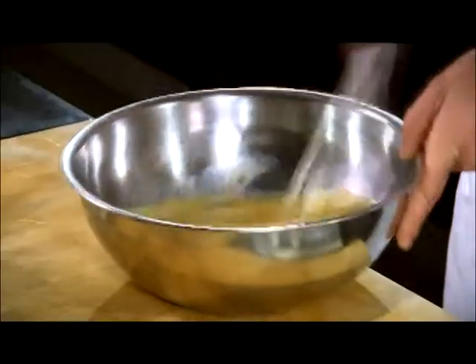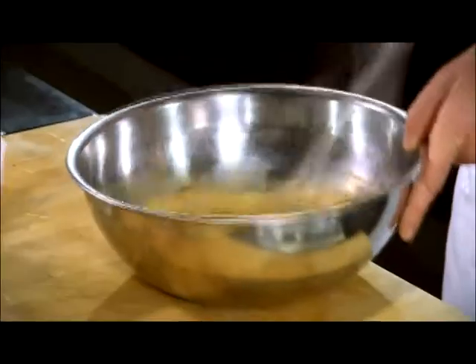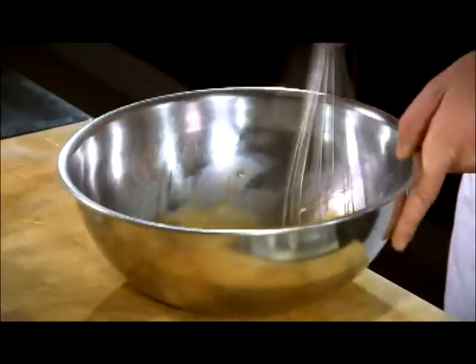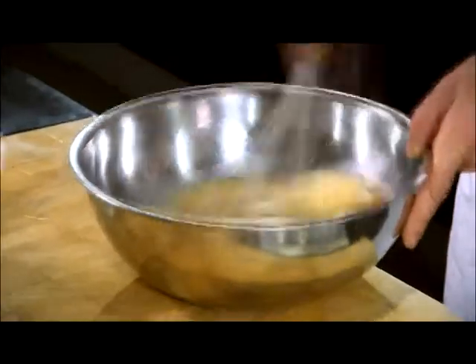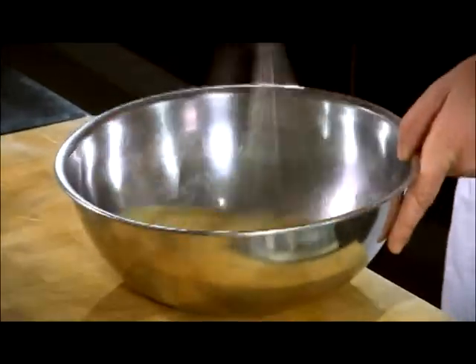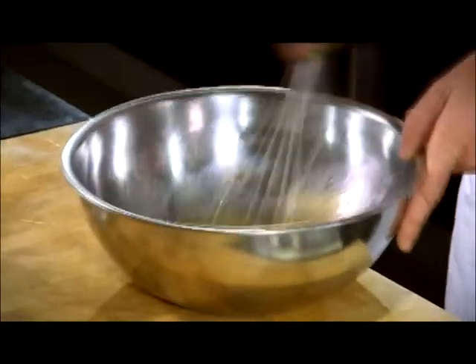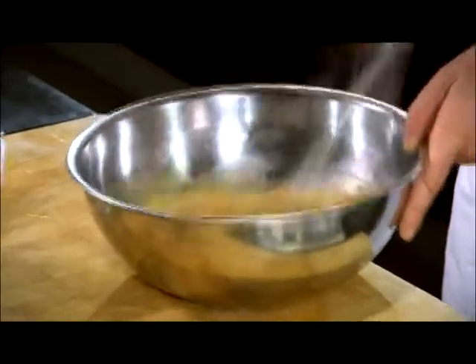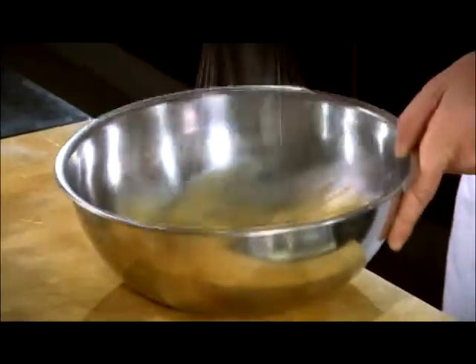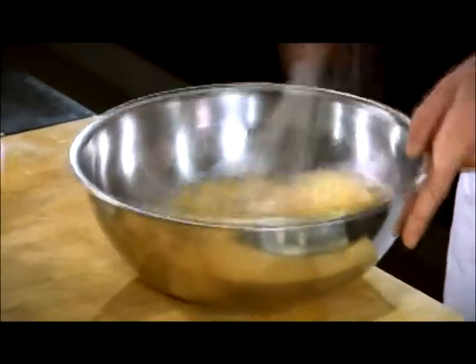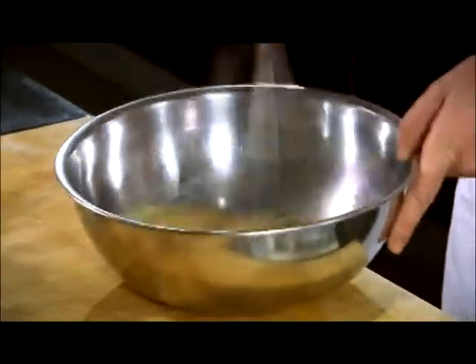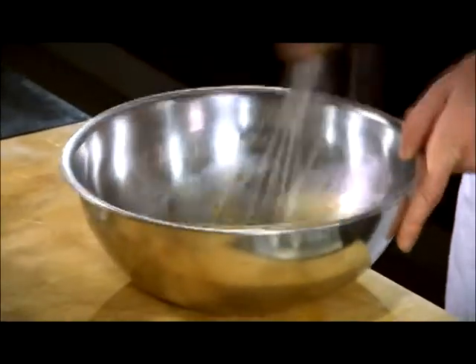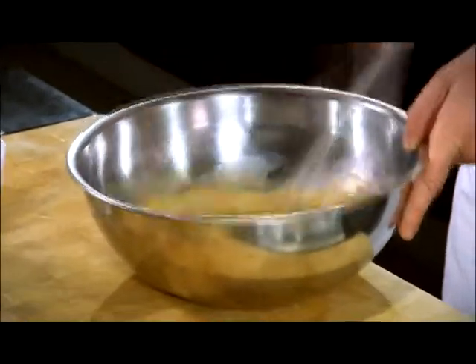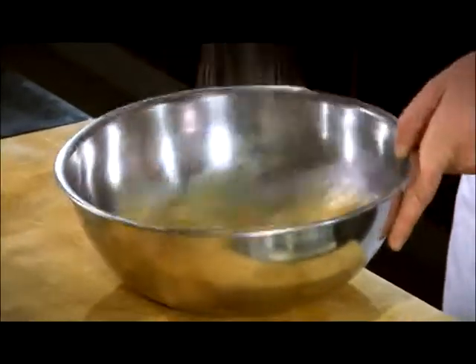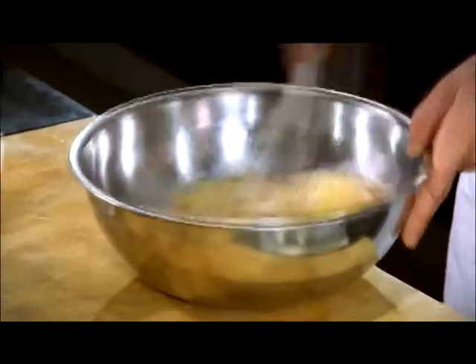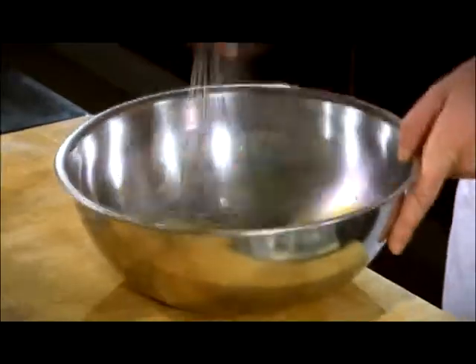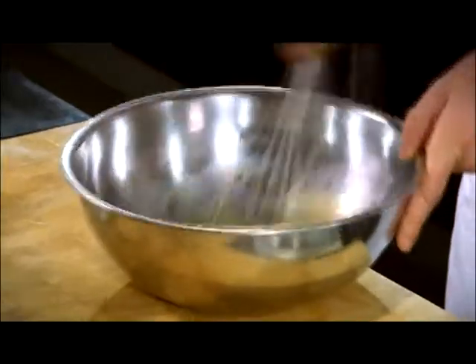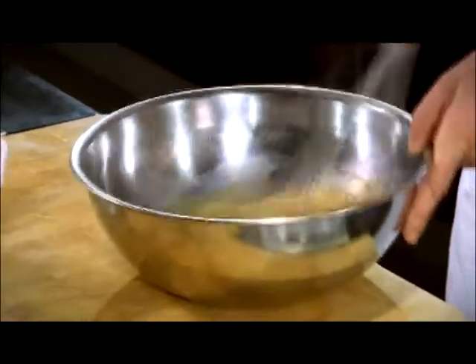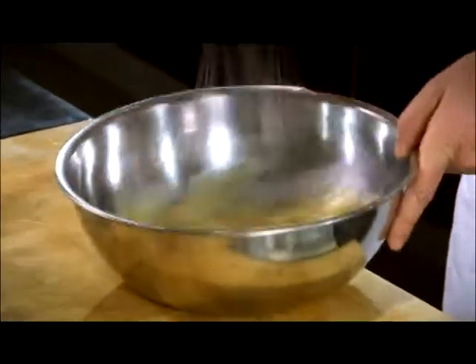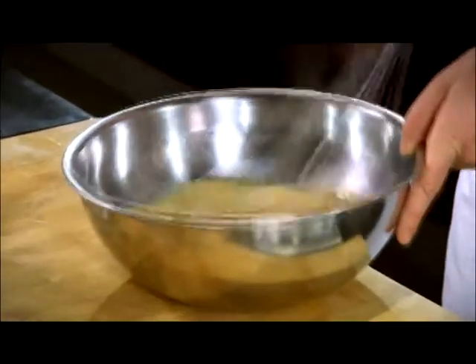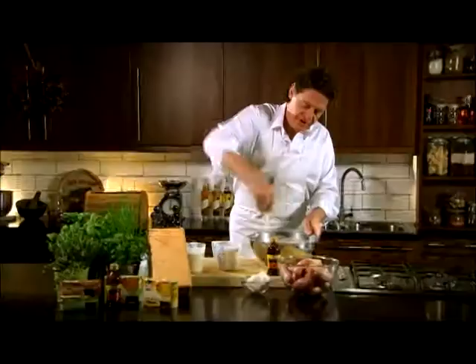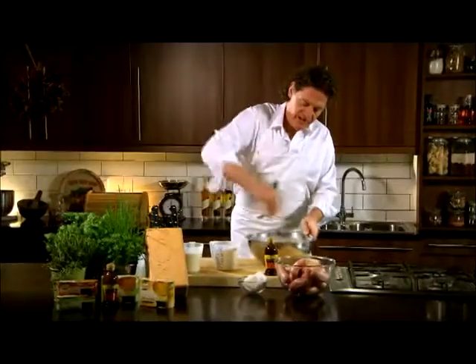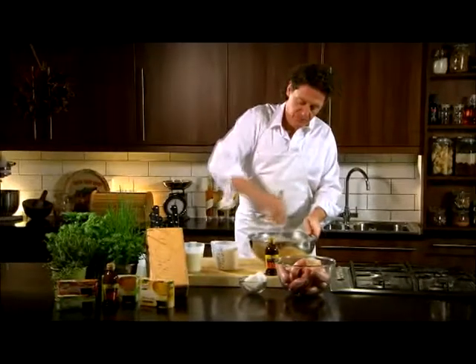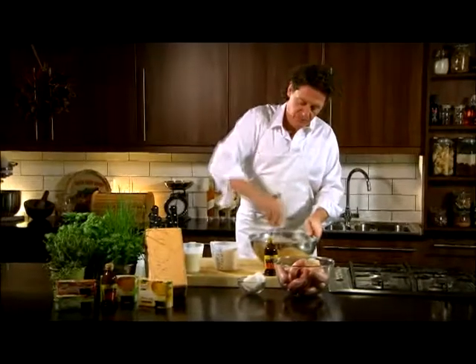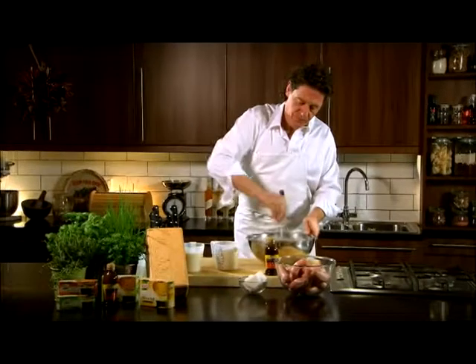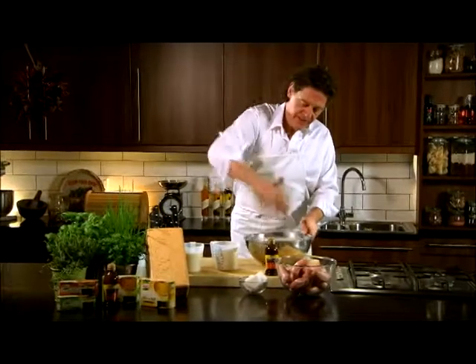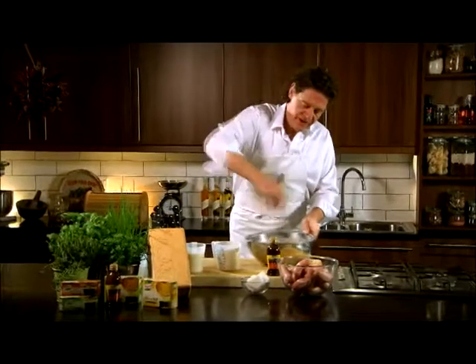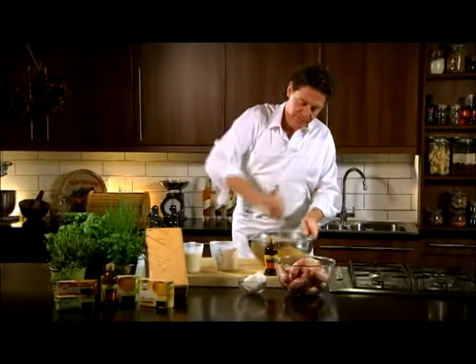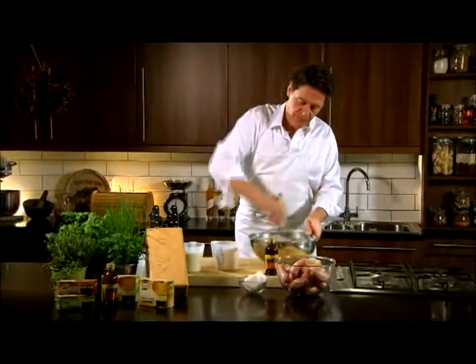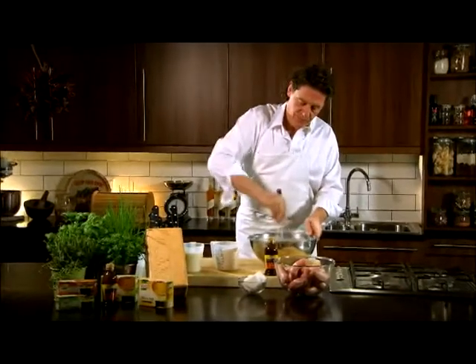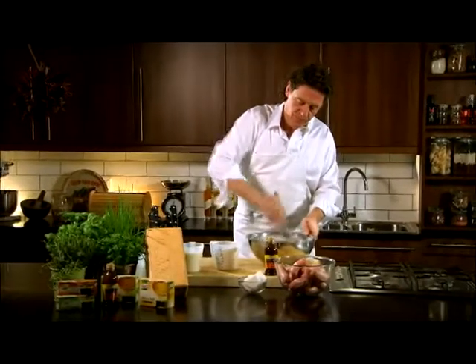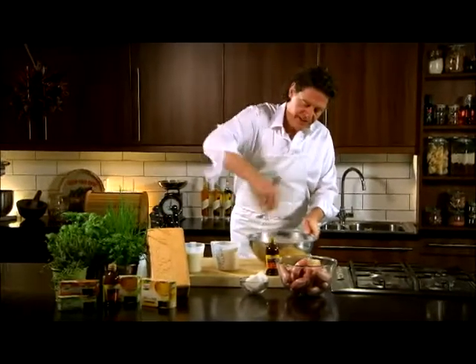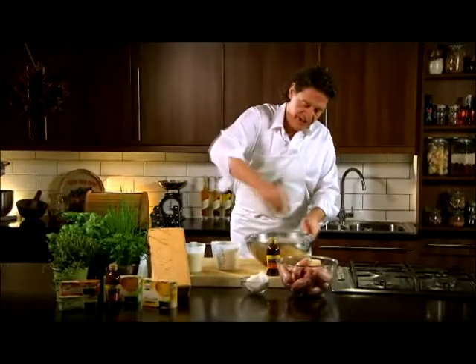Then add your flour, little by little. And it starts to dissolve into the eggs.